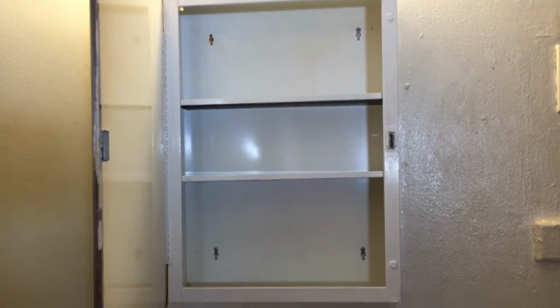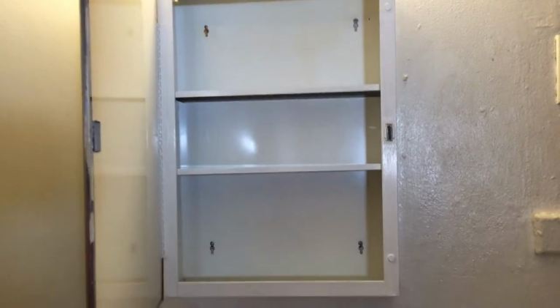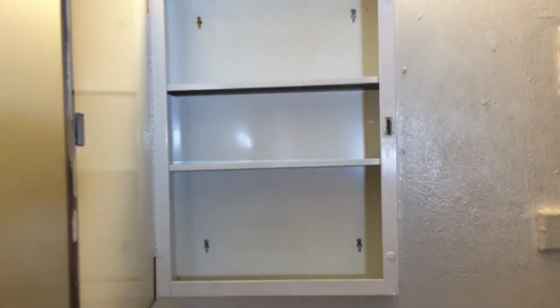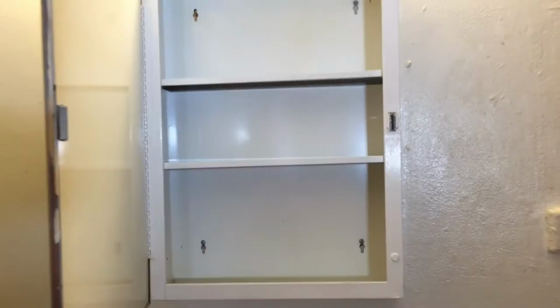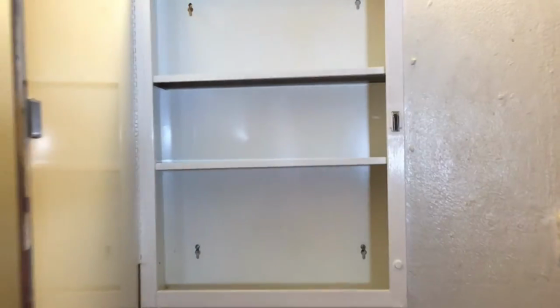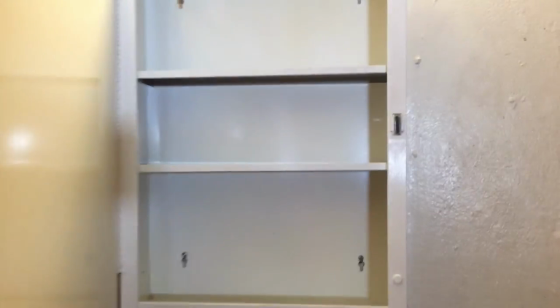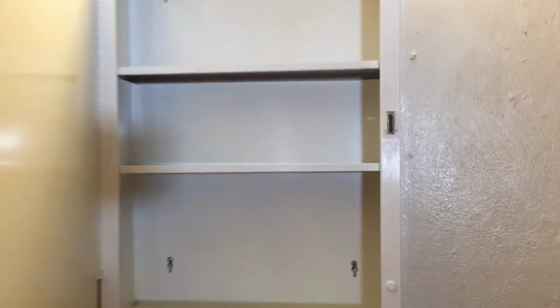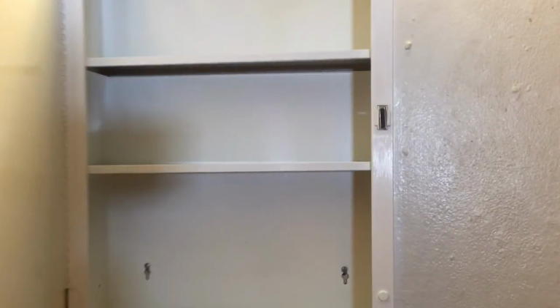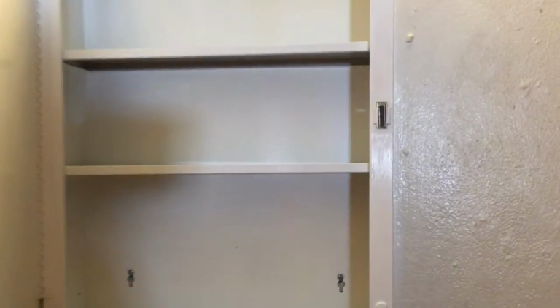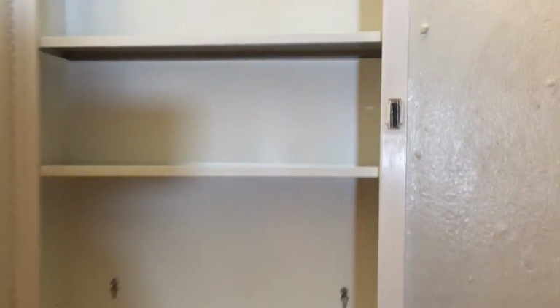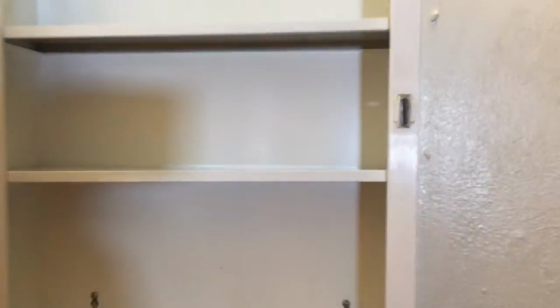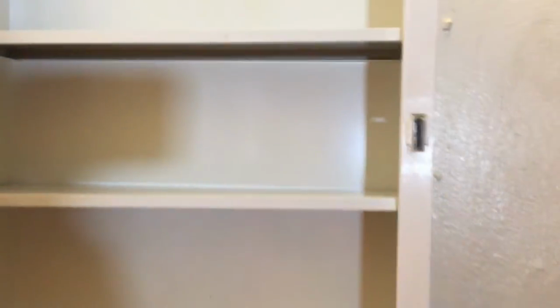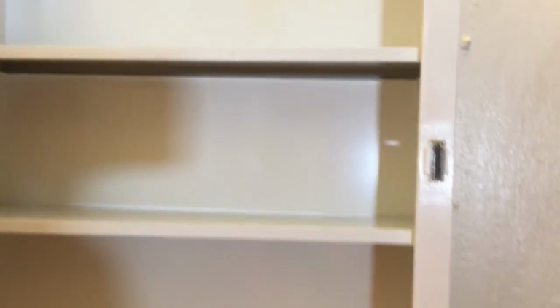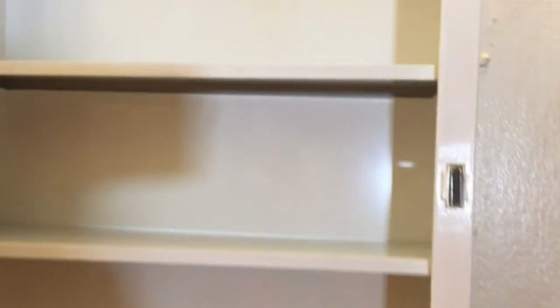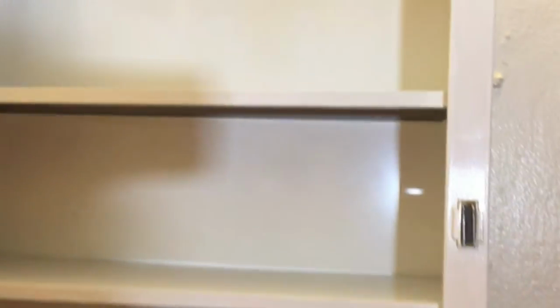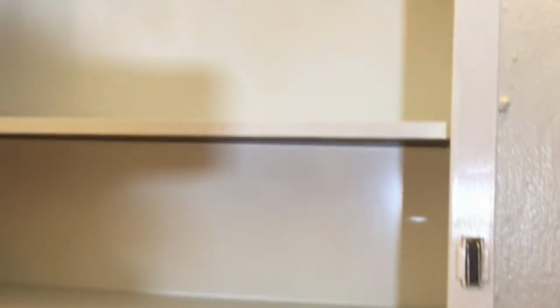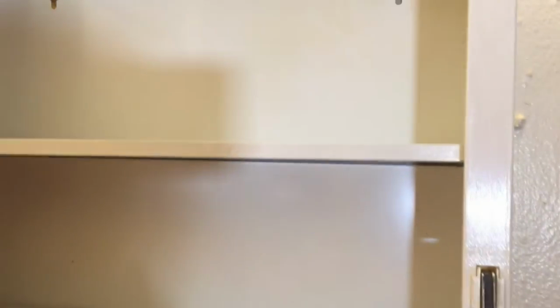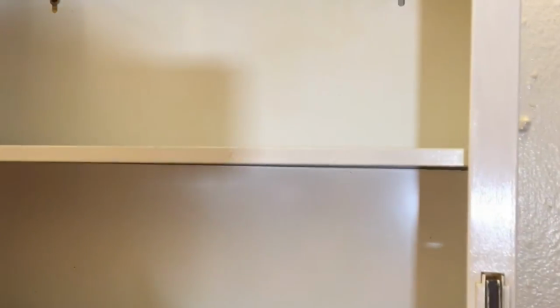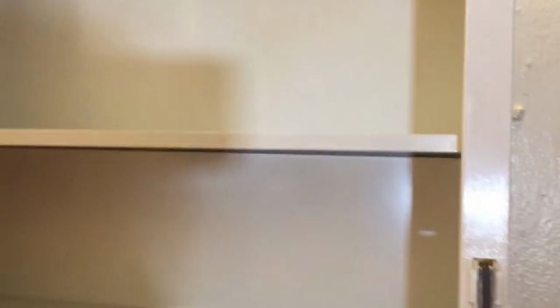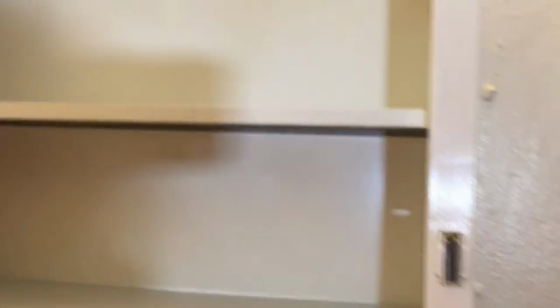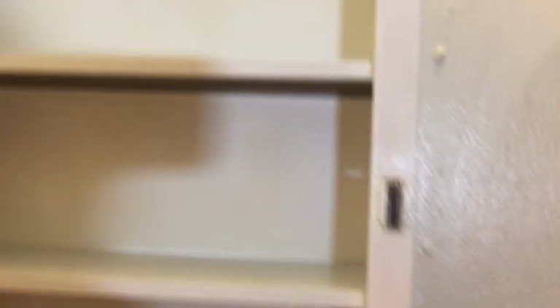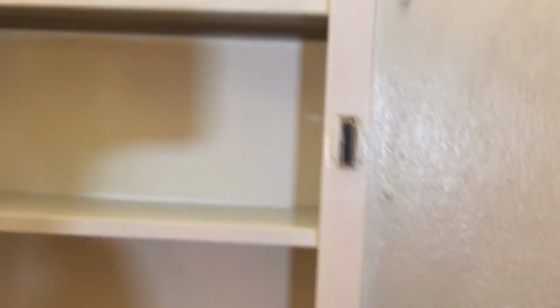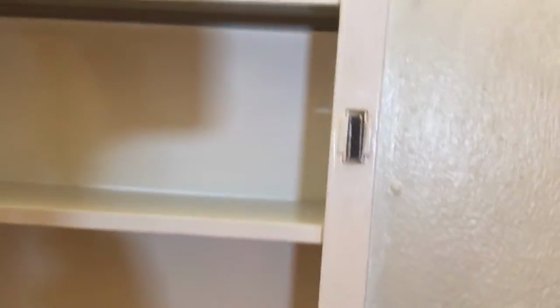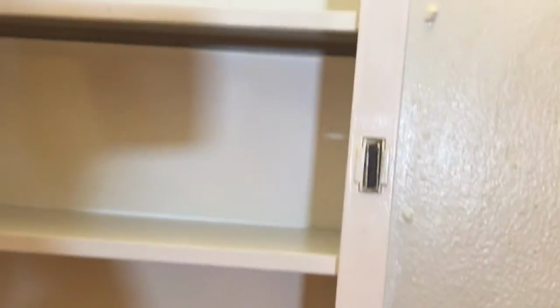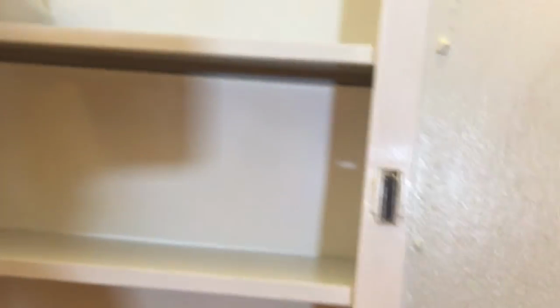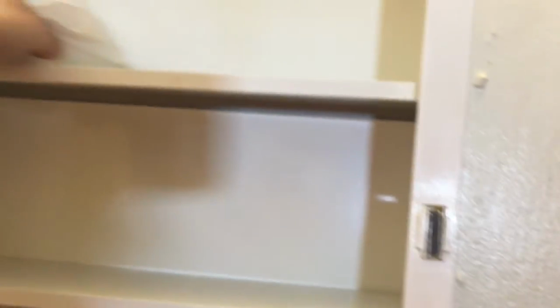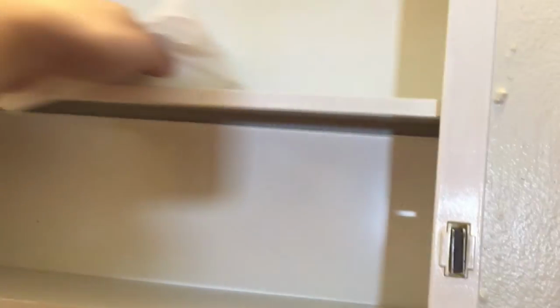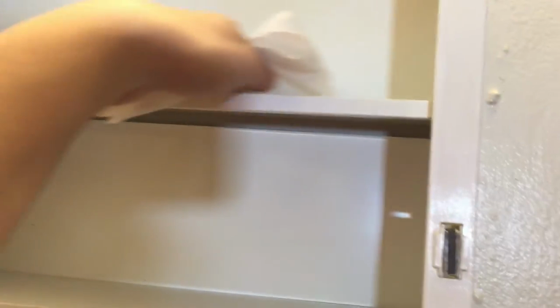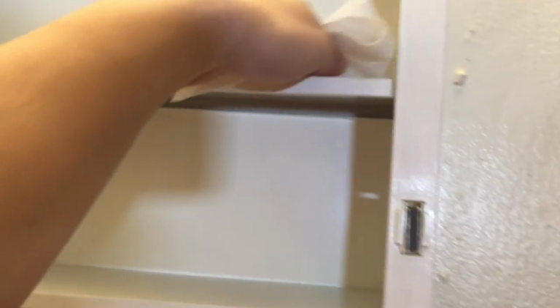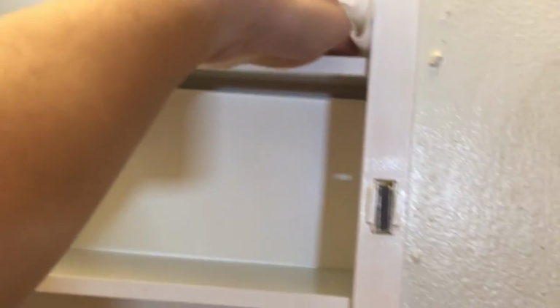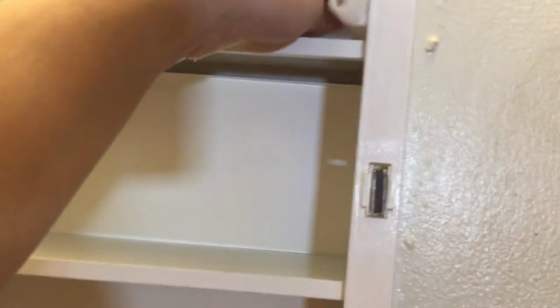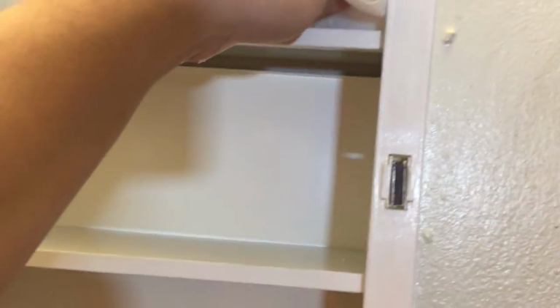I moved everything out and, as you can see here, I'm just going to wipe down each of the shelves.